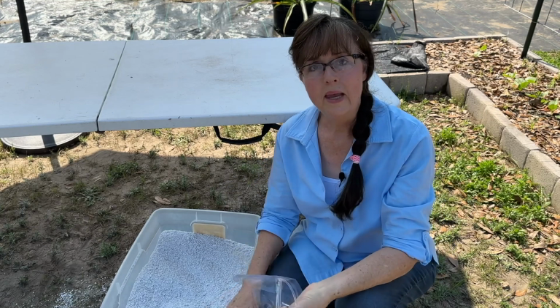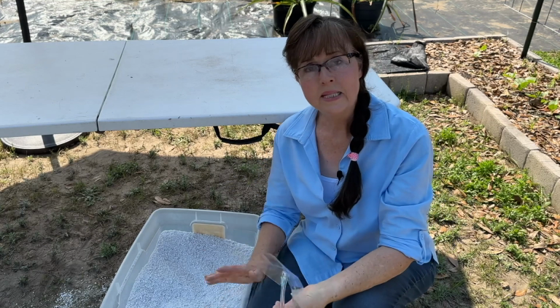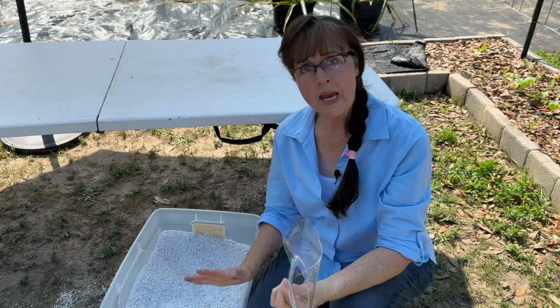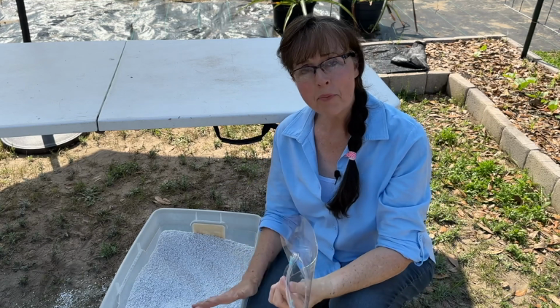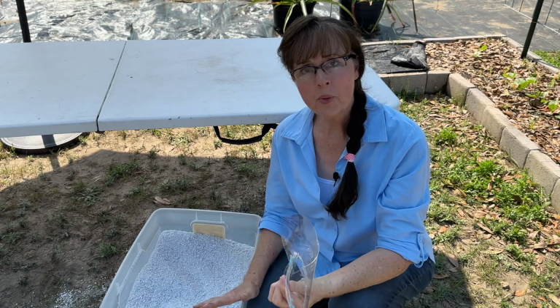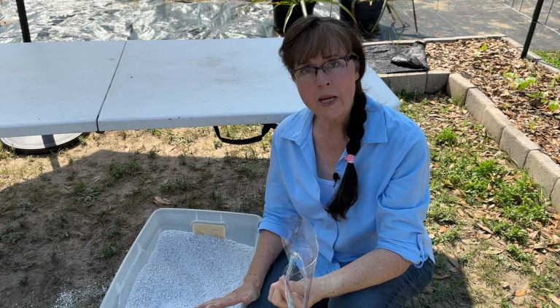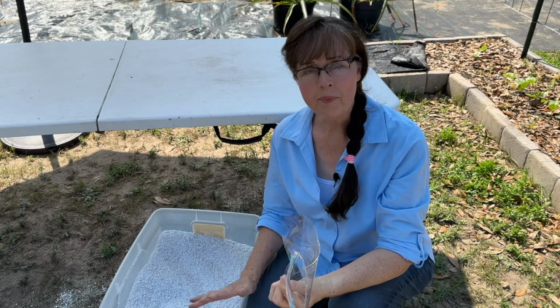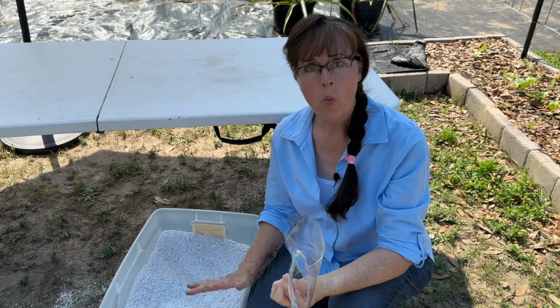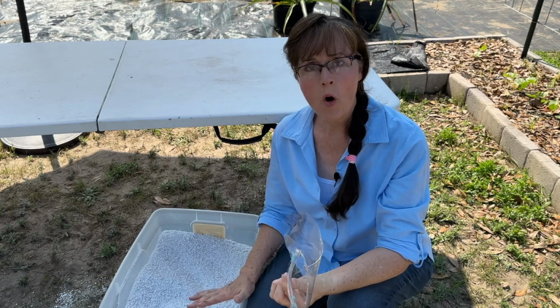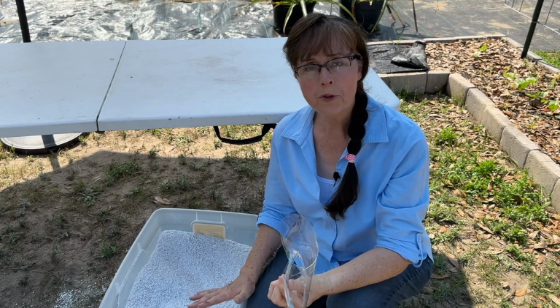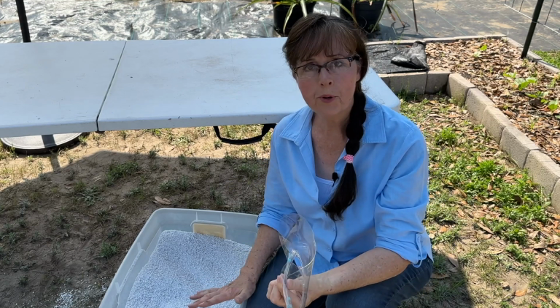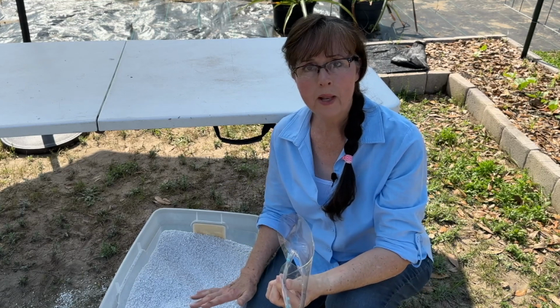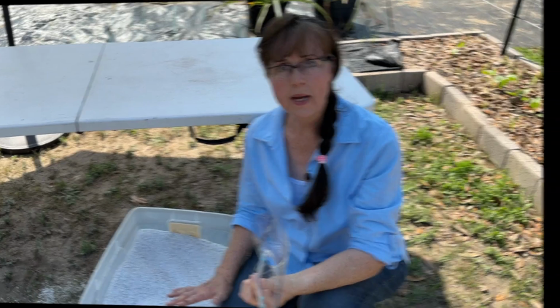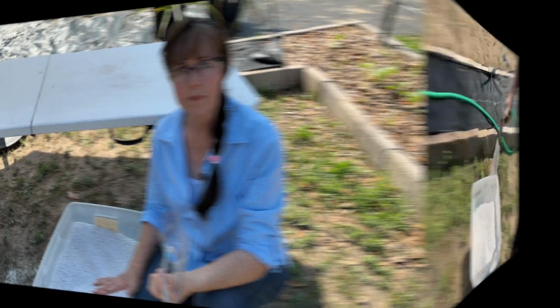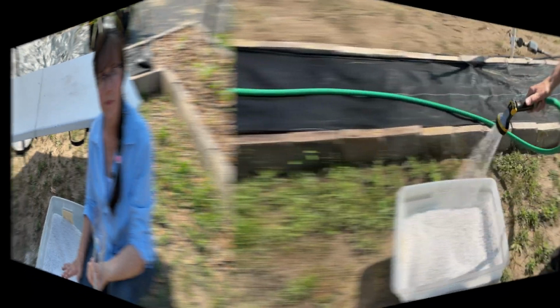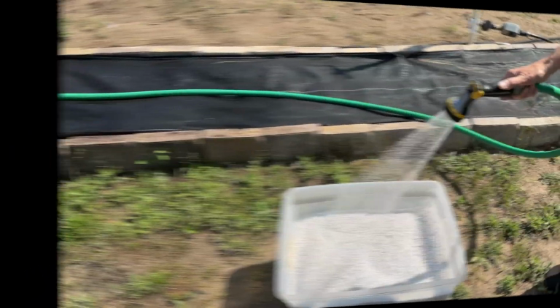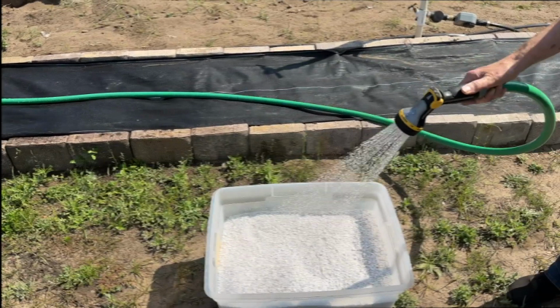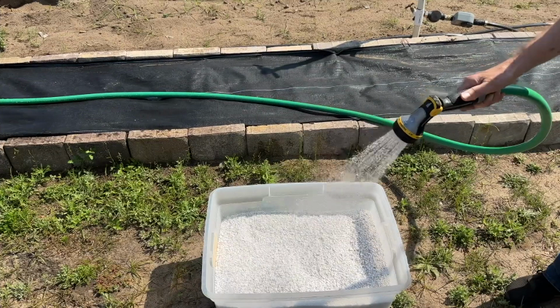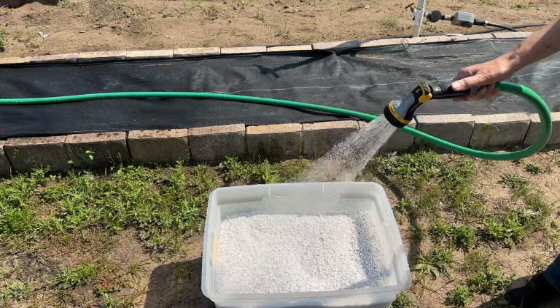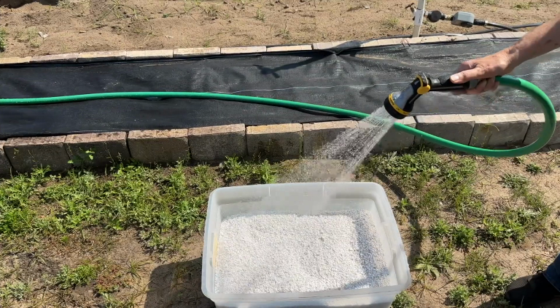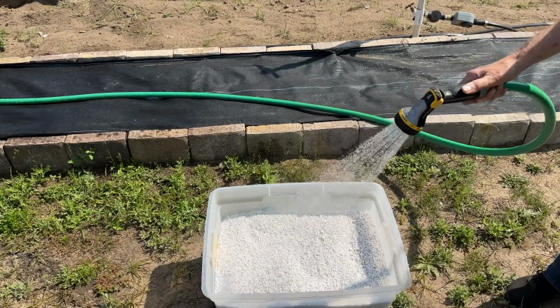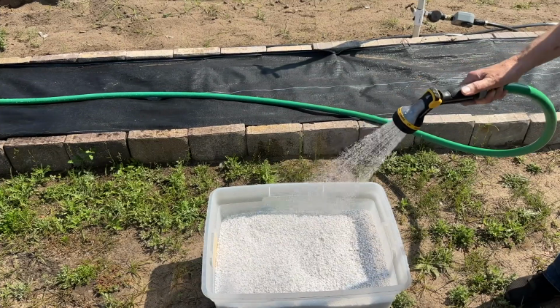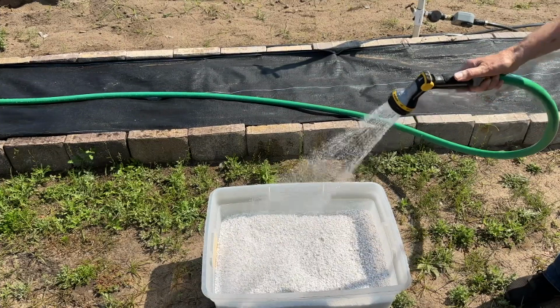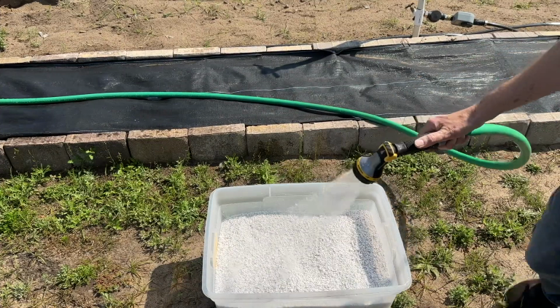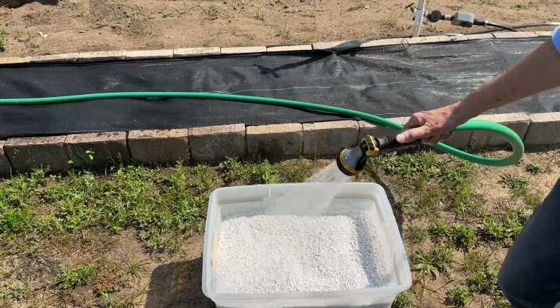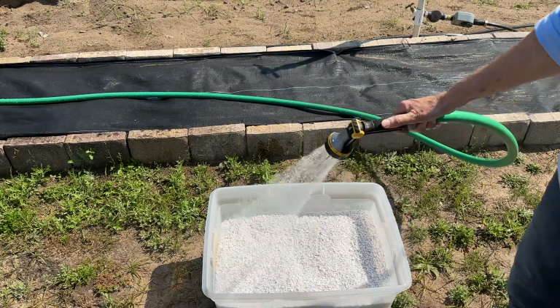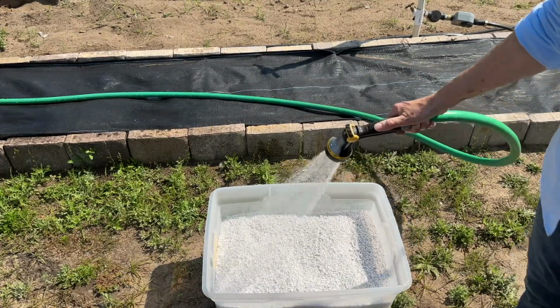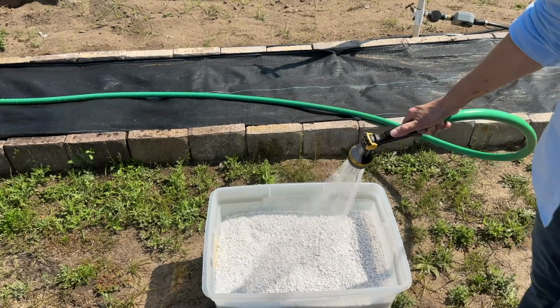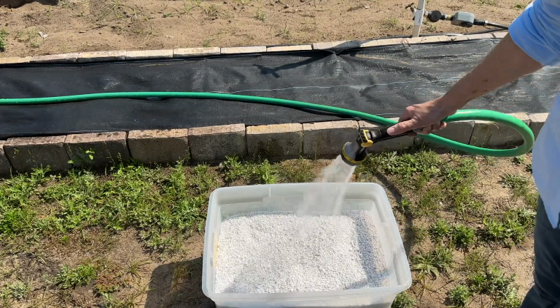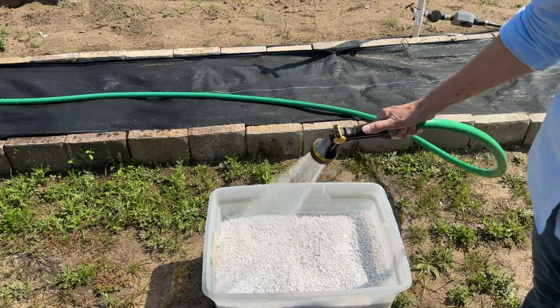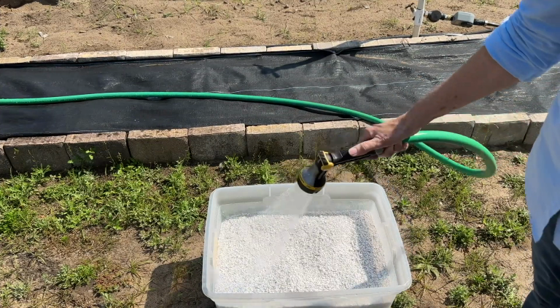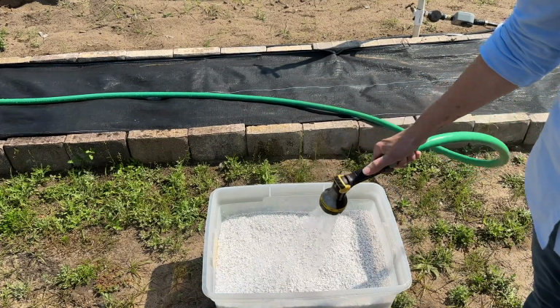Step three: water the perlite. You want to soak it down really good.